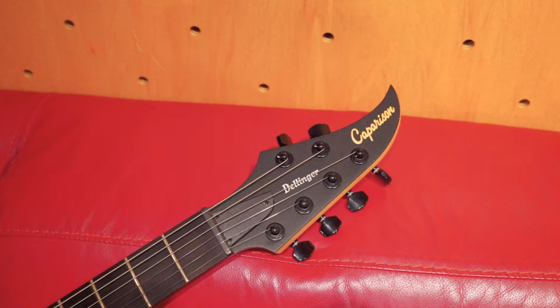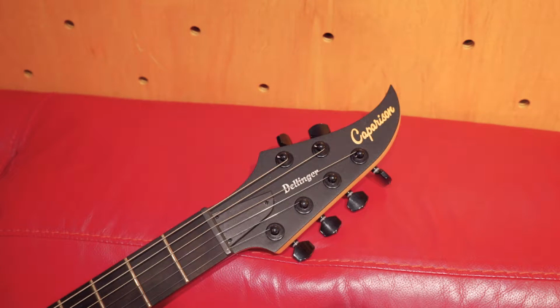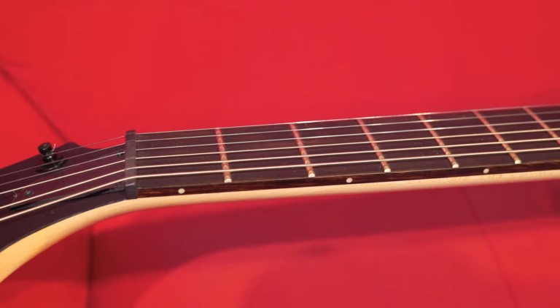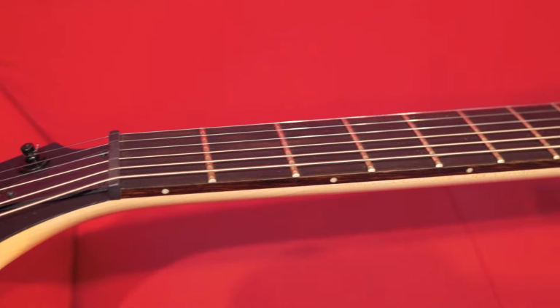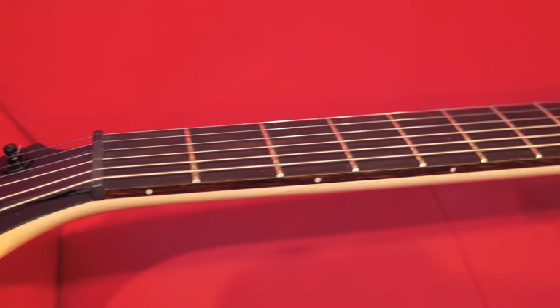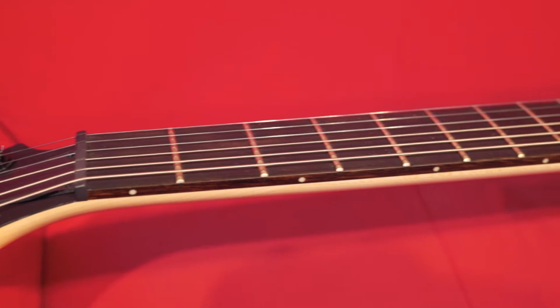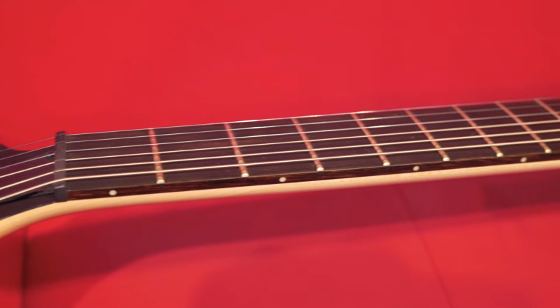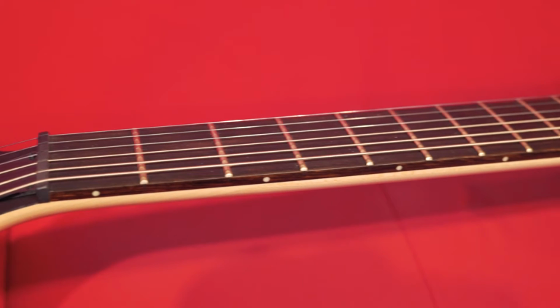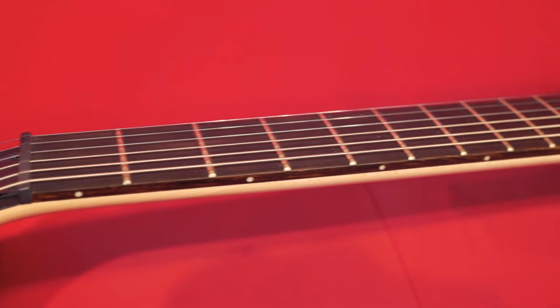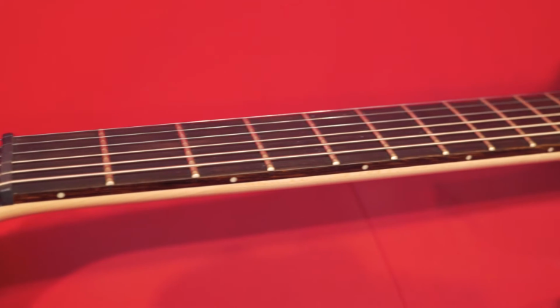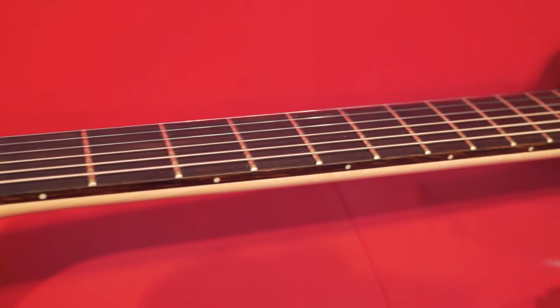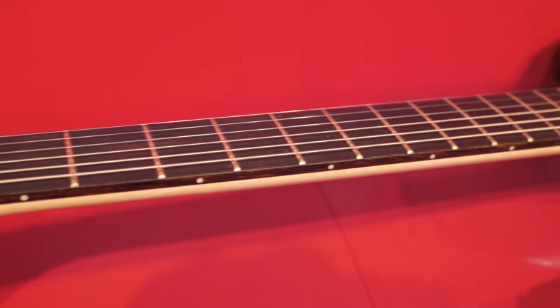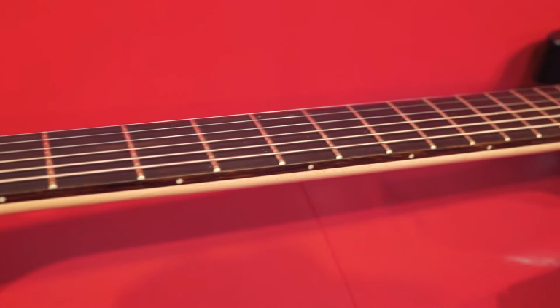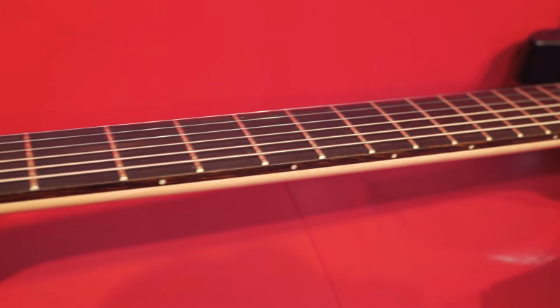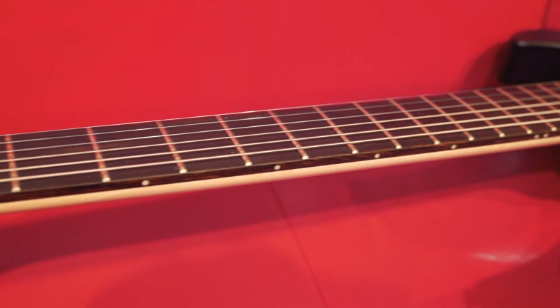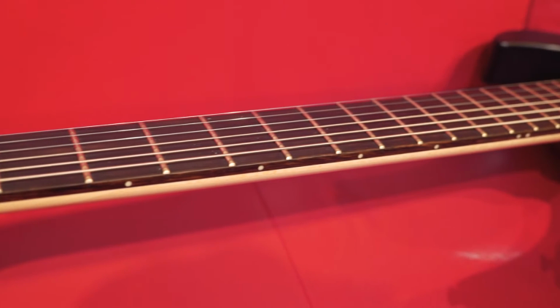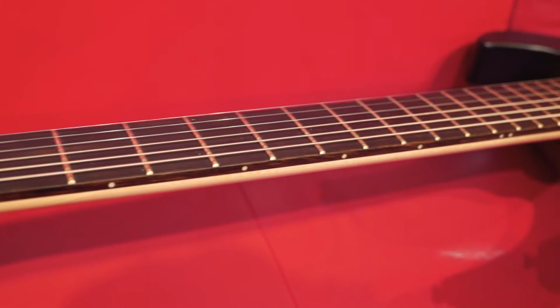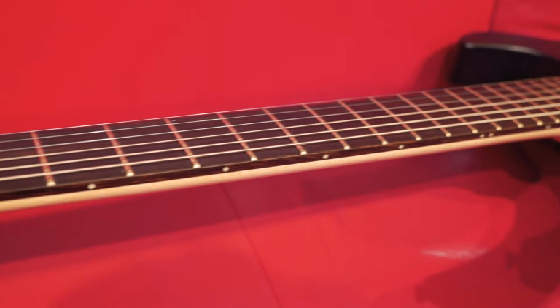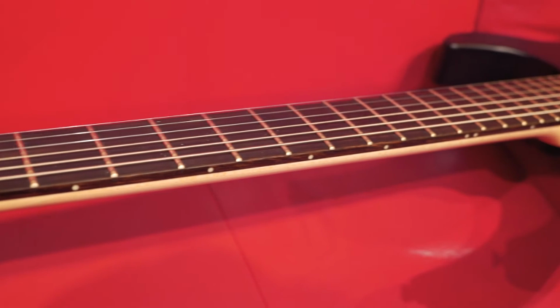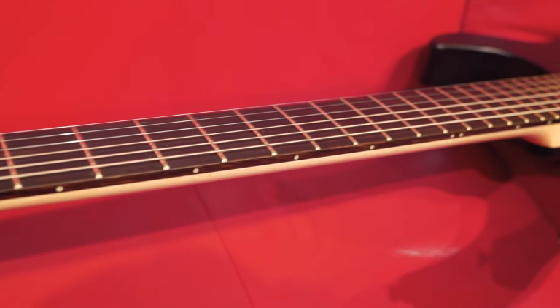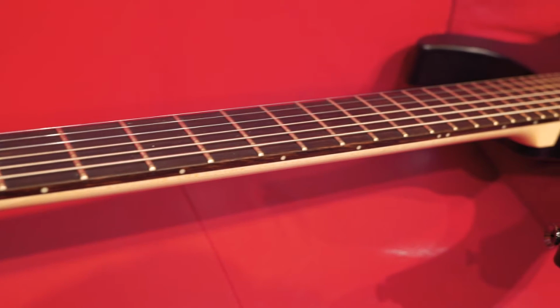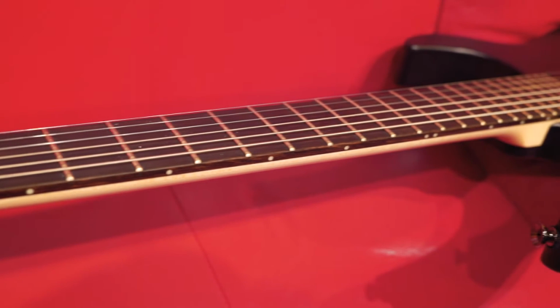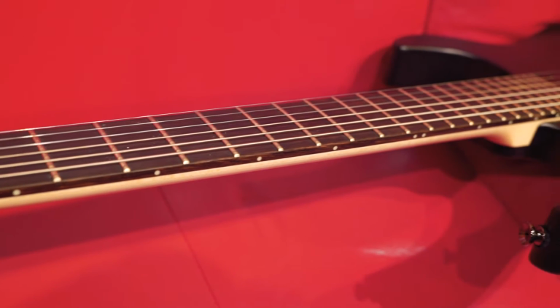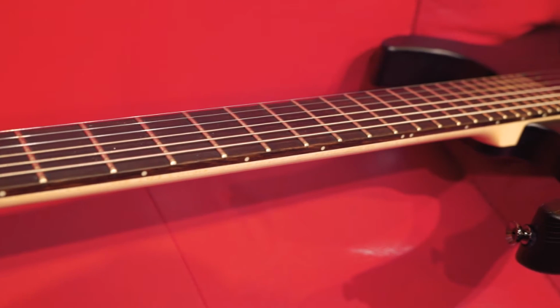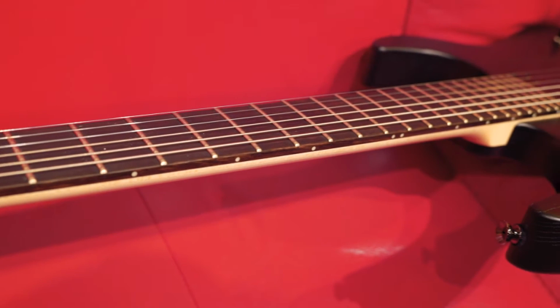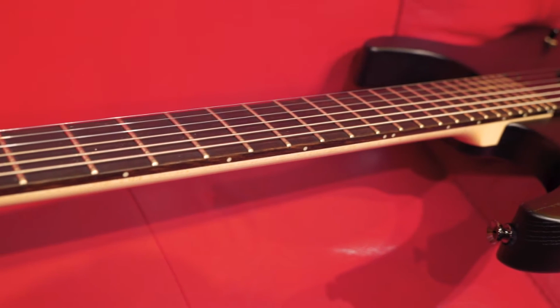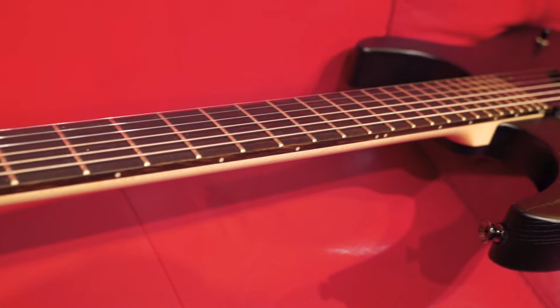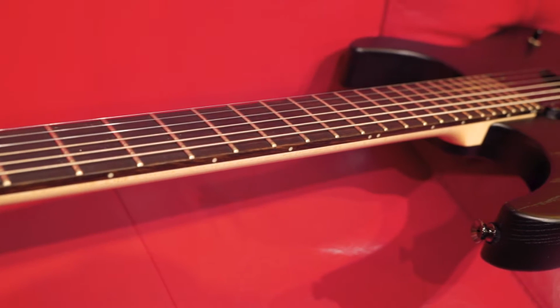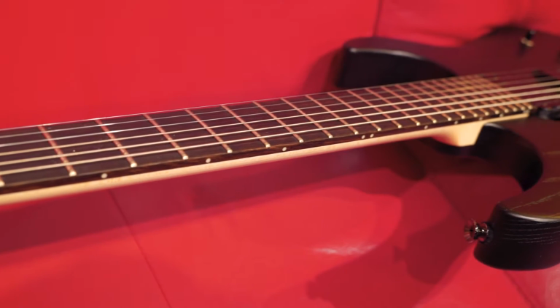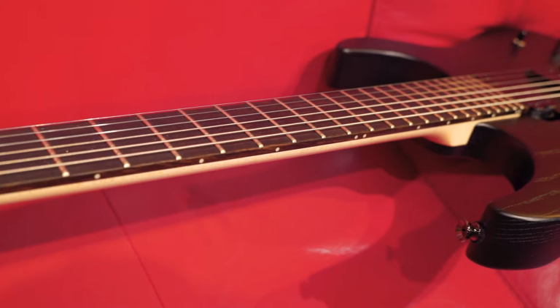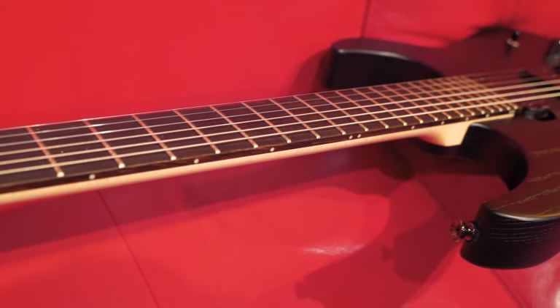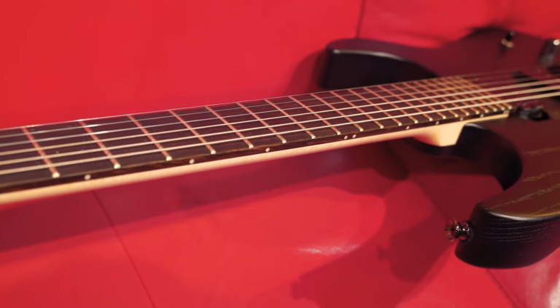We have a beautiful 24-fret ebony fingerboard with a Gibson short scale of 629 millimetres.